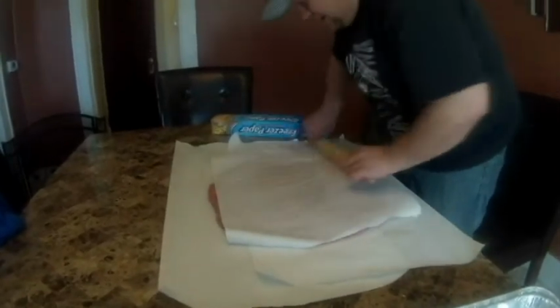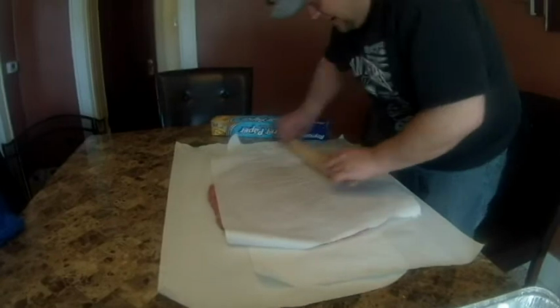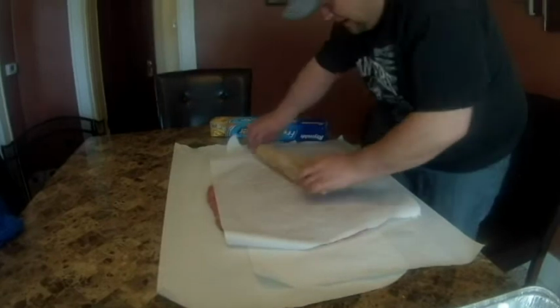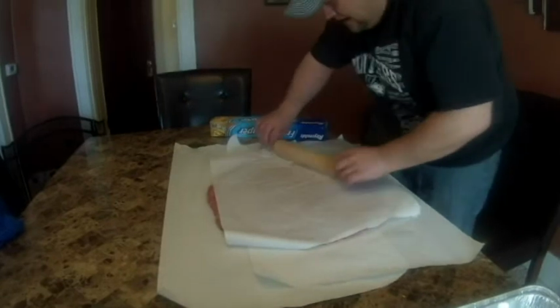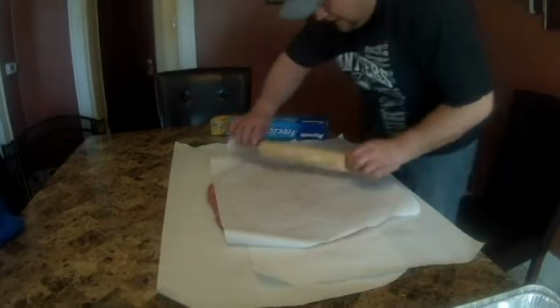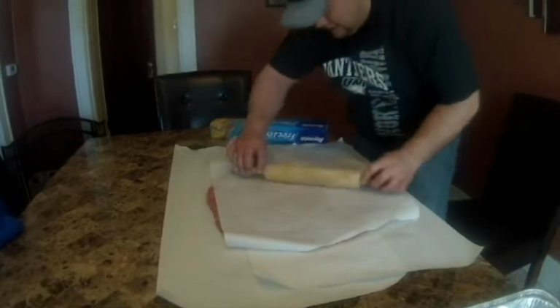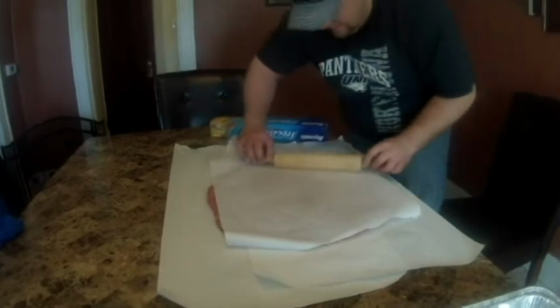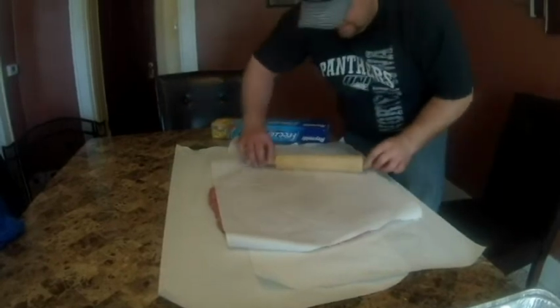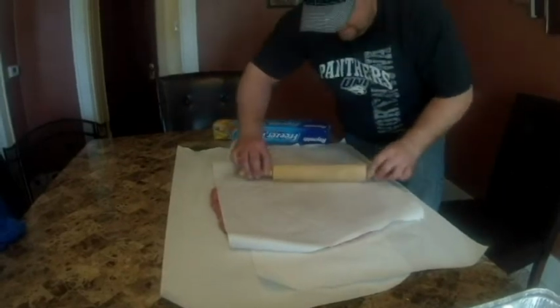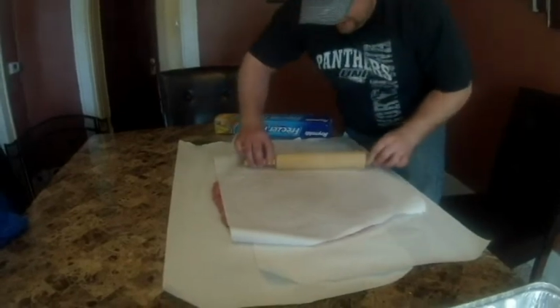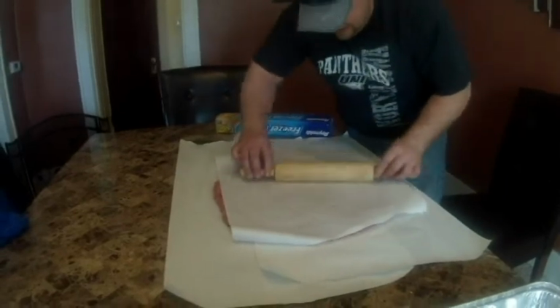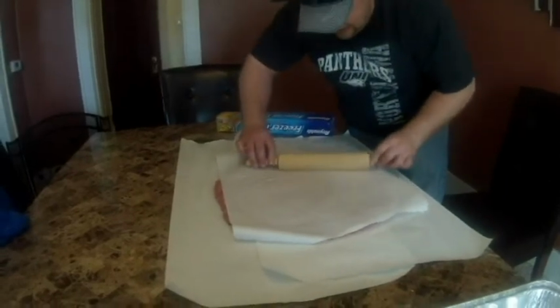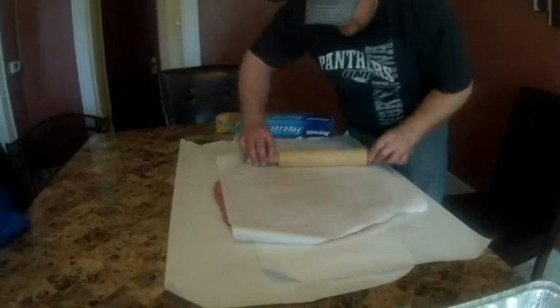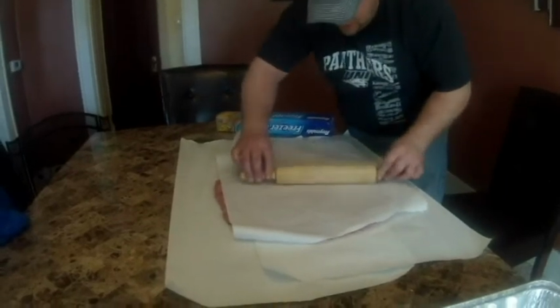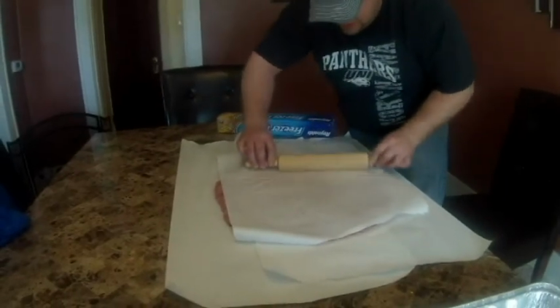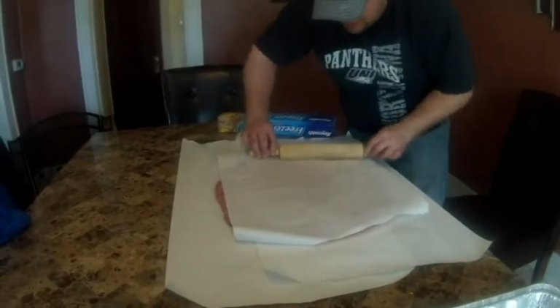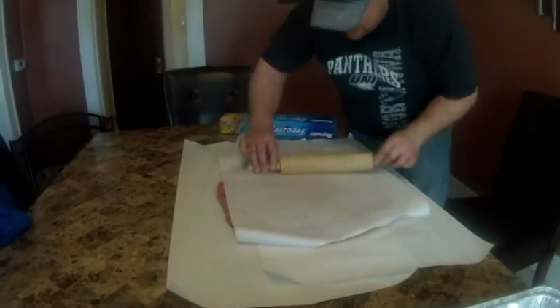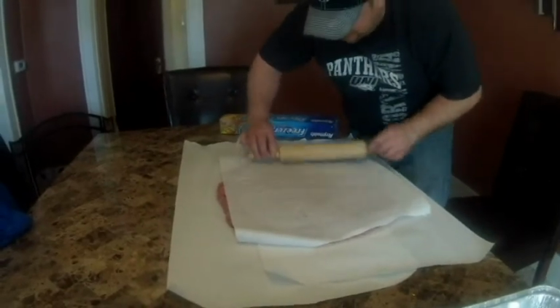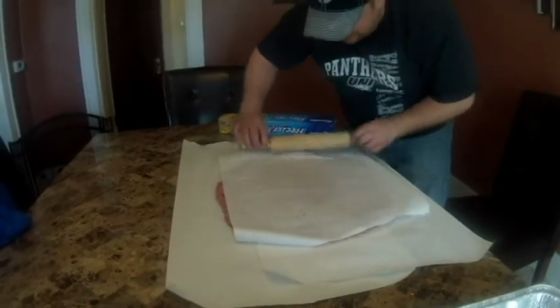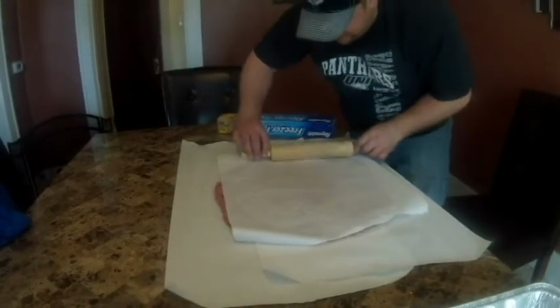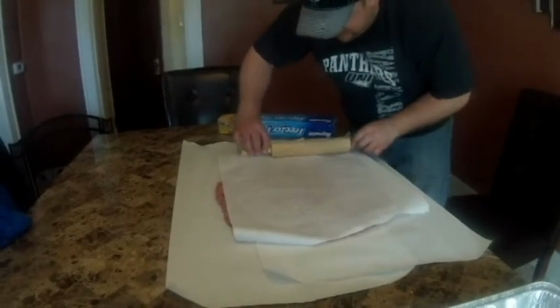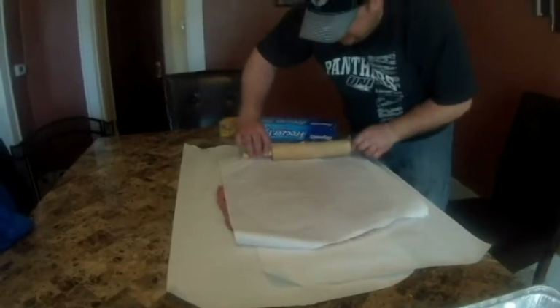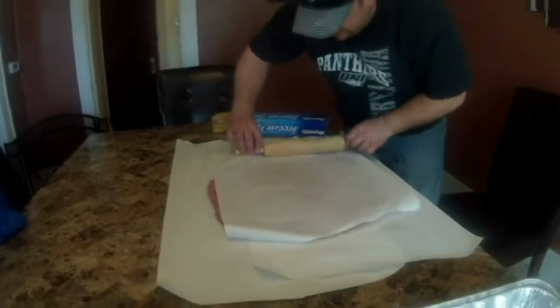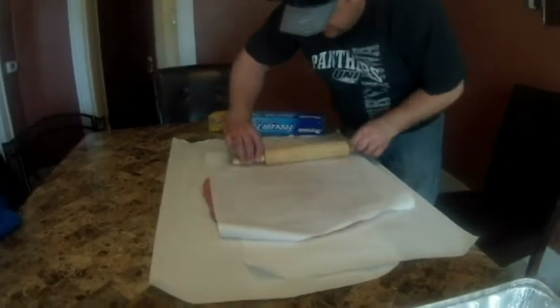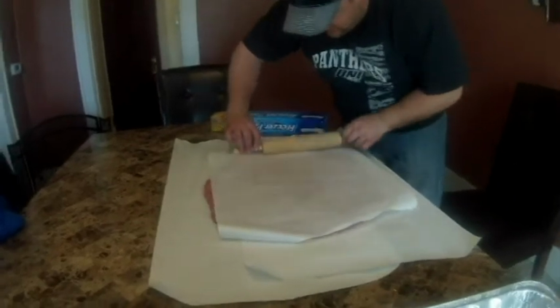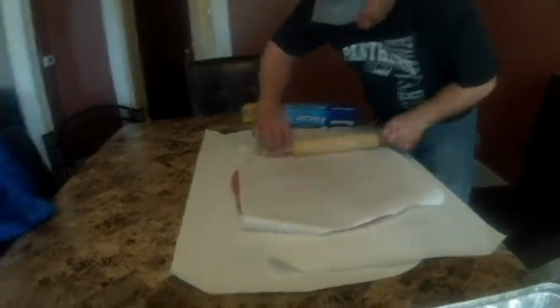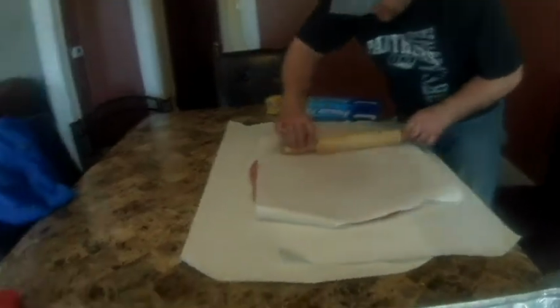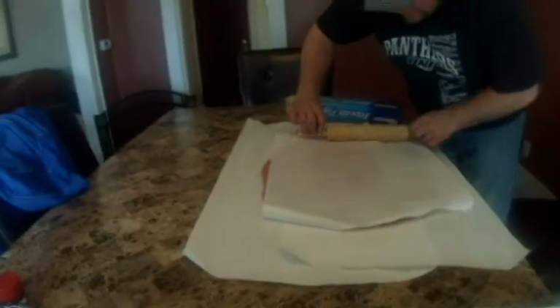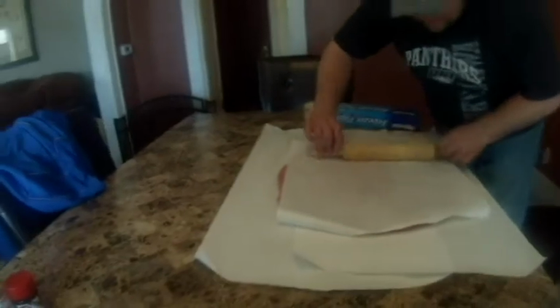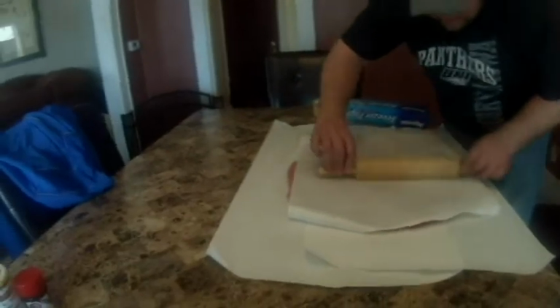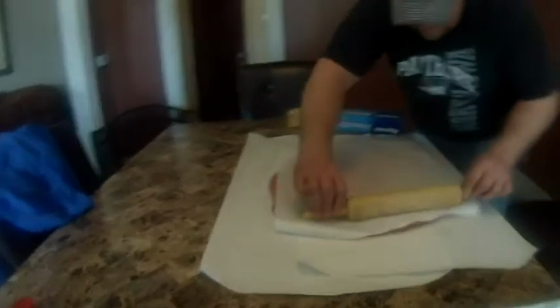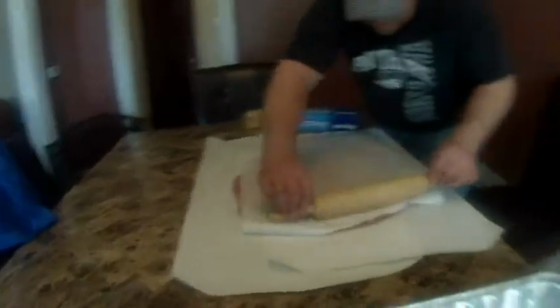Try and get to about a half inch thickness. Maybe a little less if you can do it. It's kind of hard. Half to a quarter inch.